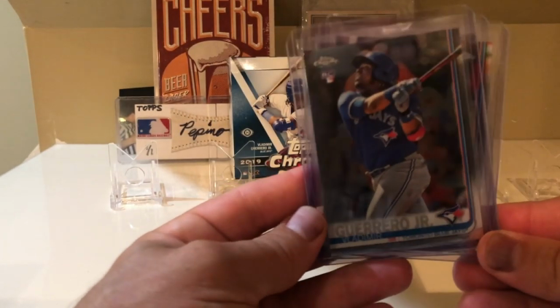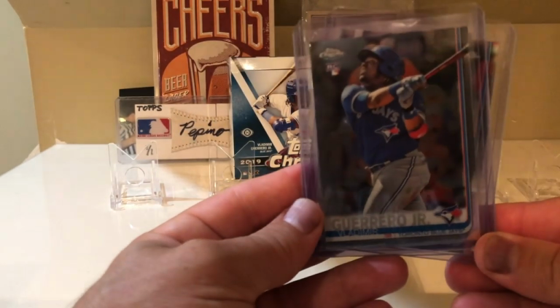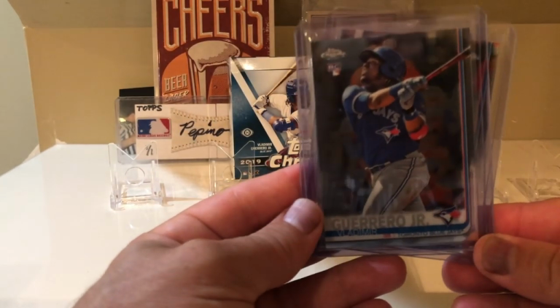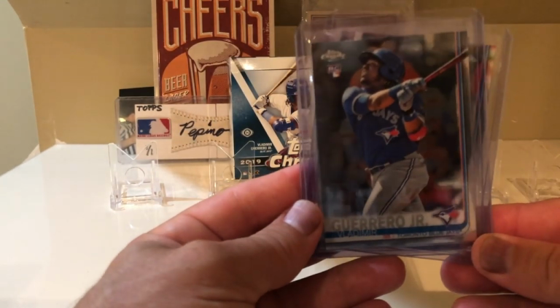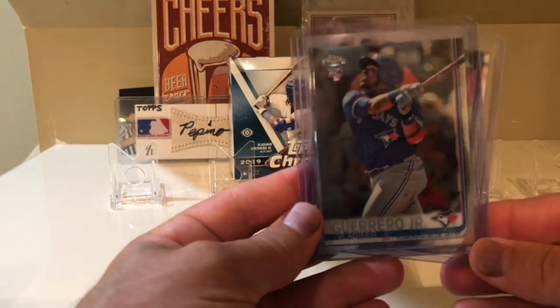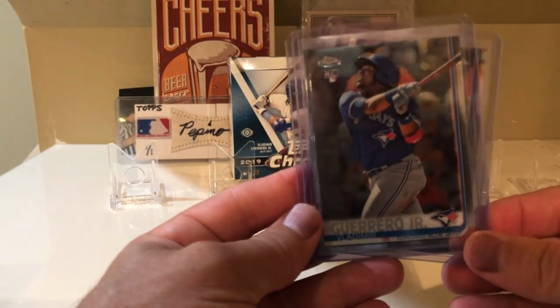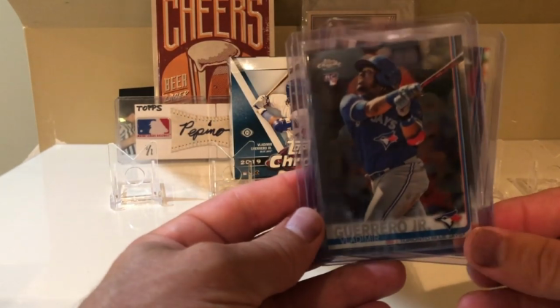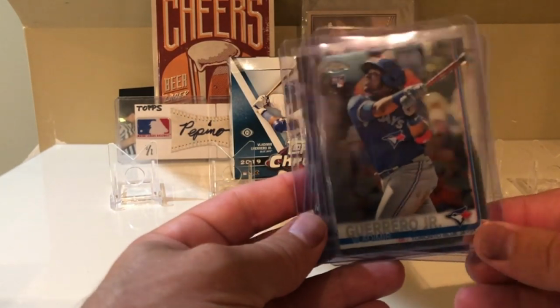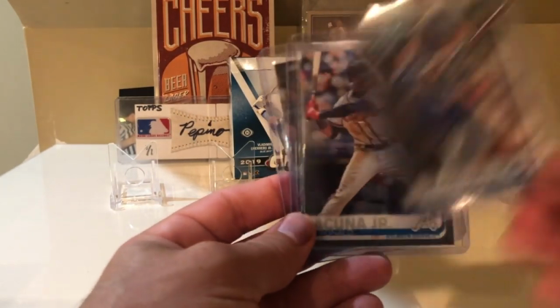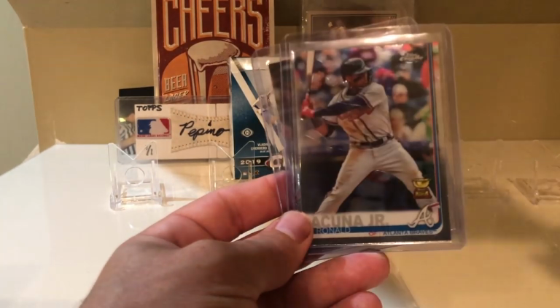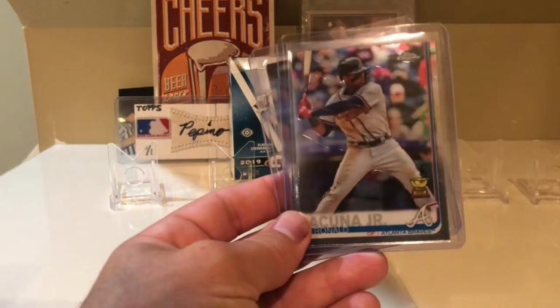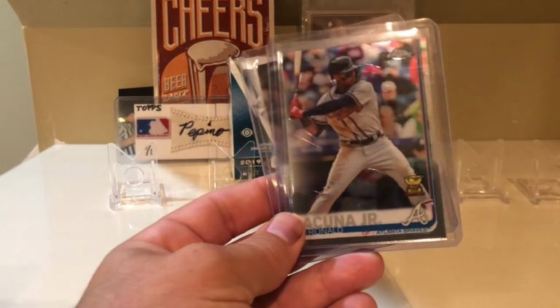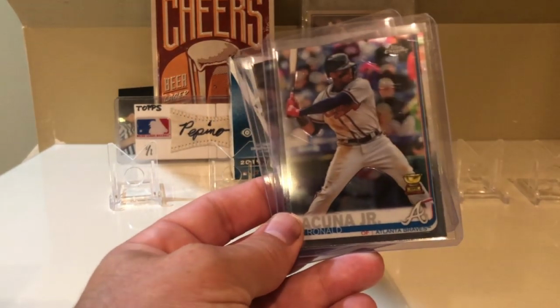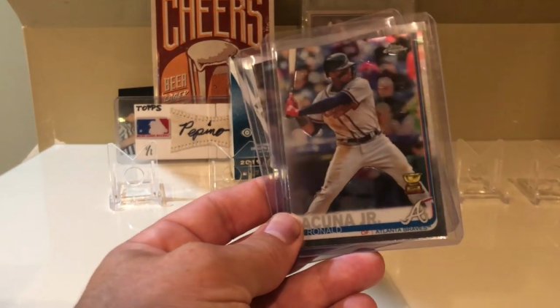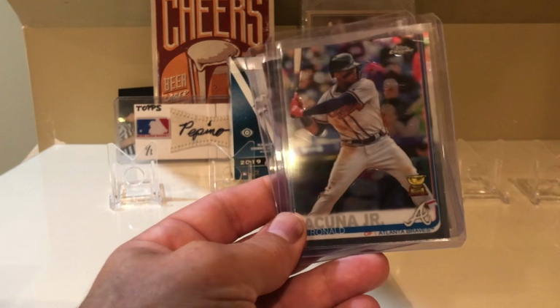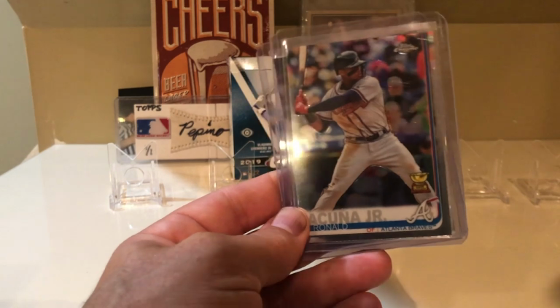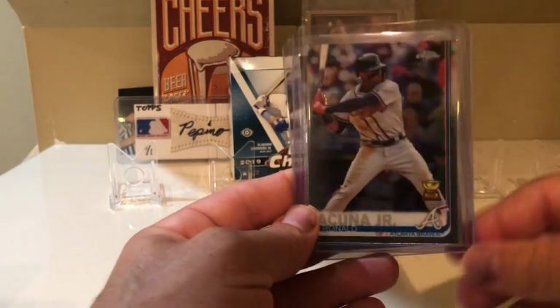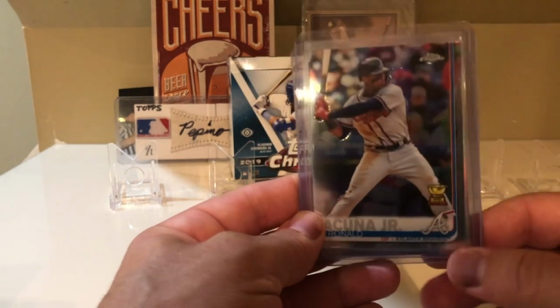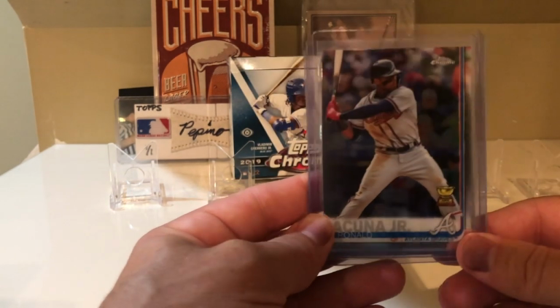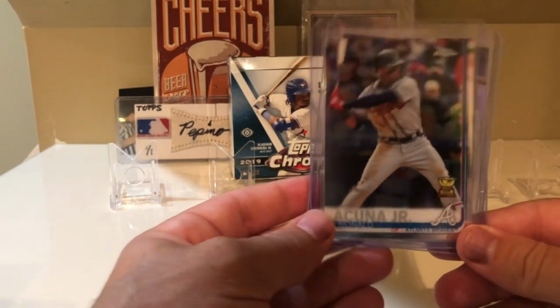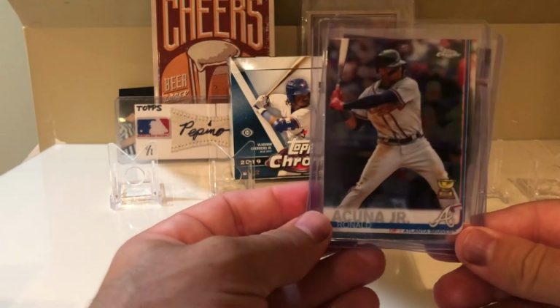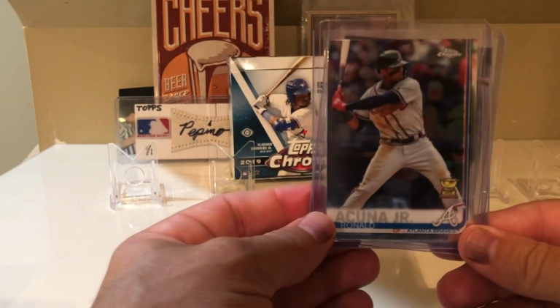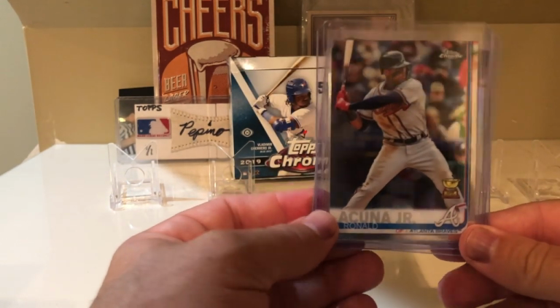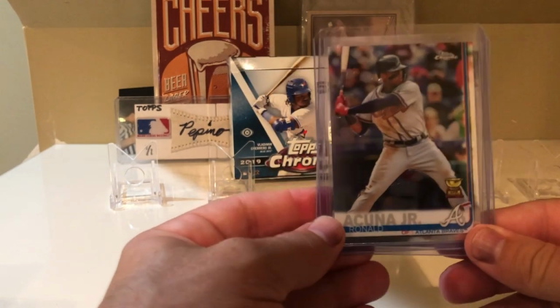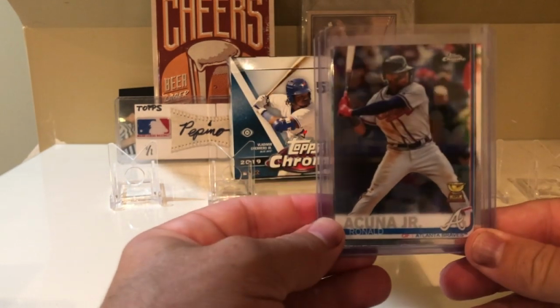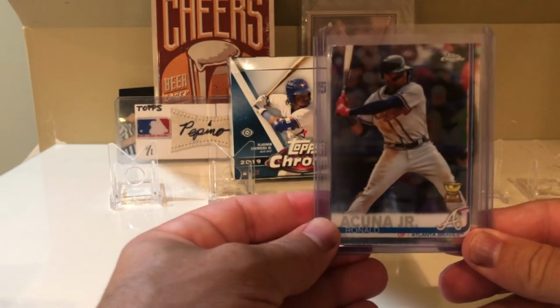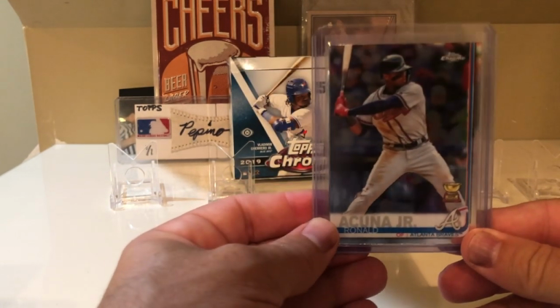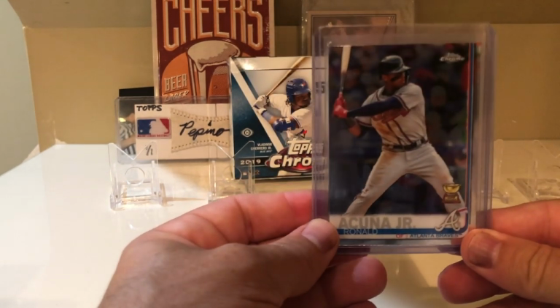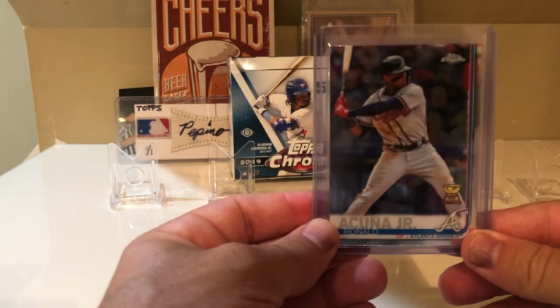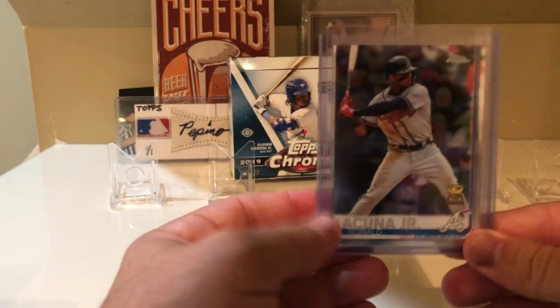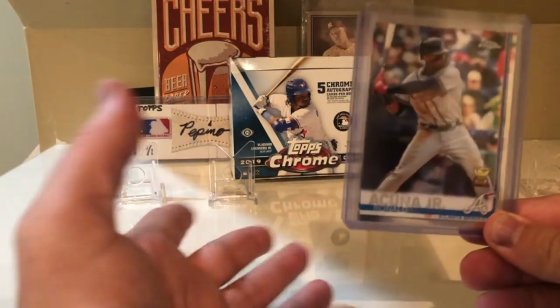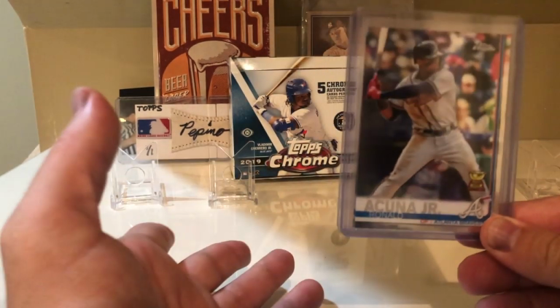And of course I hit the Vladimir Guerrero rookie, which I was happy to get.